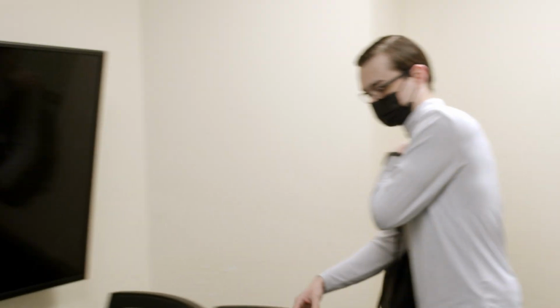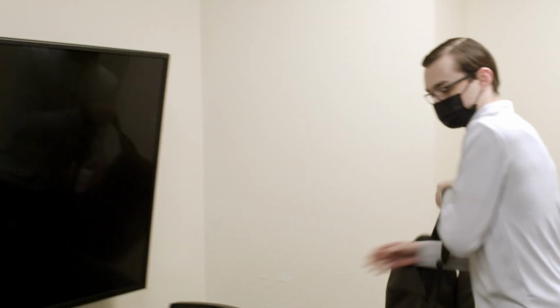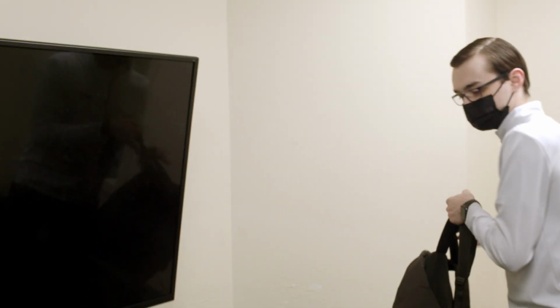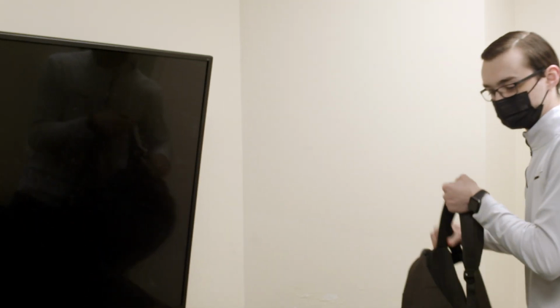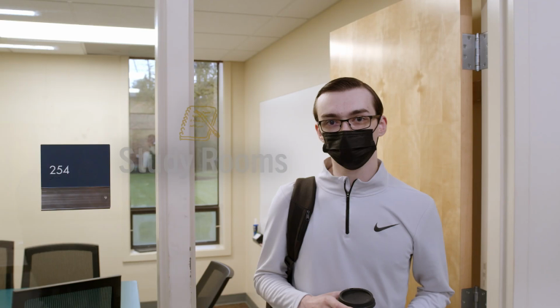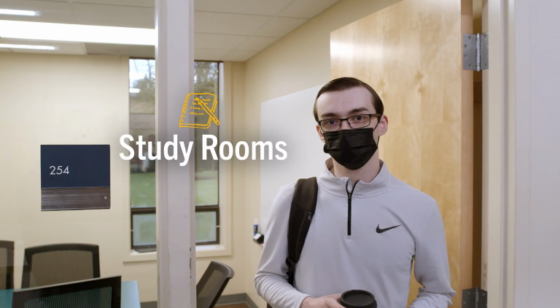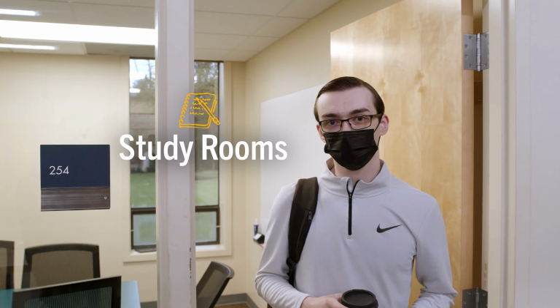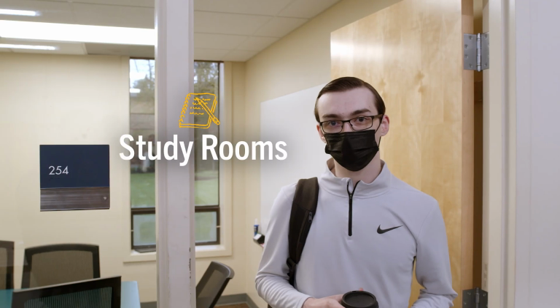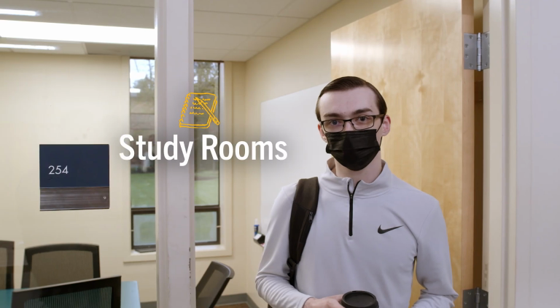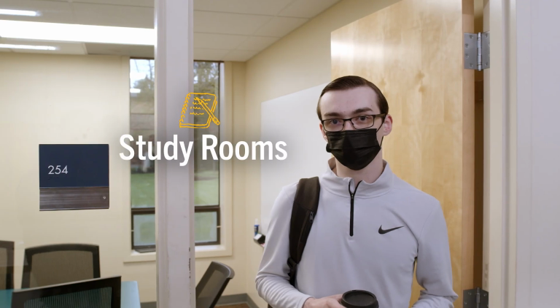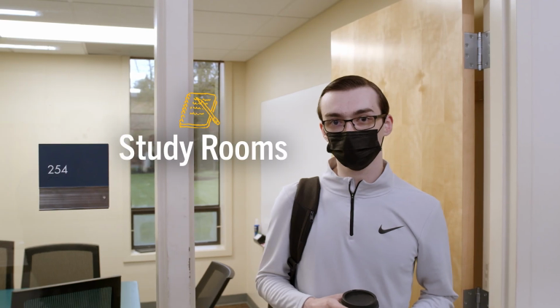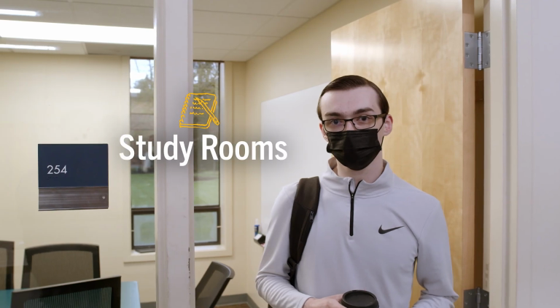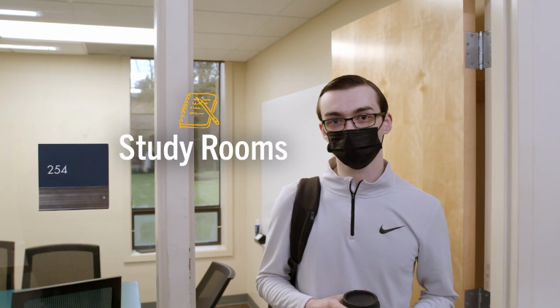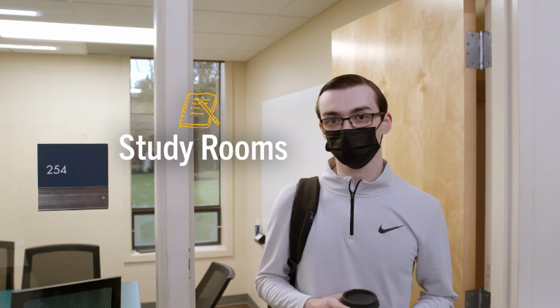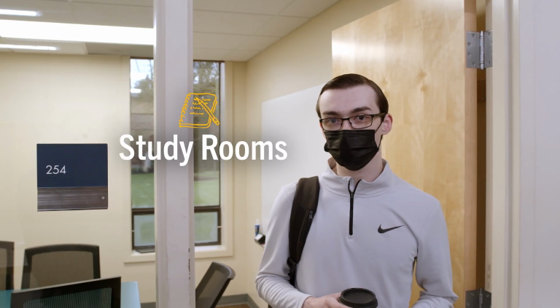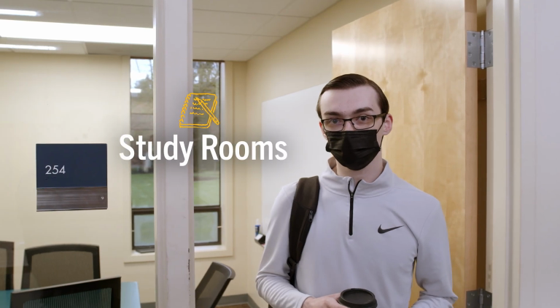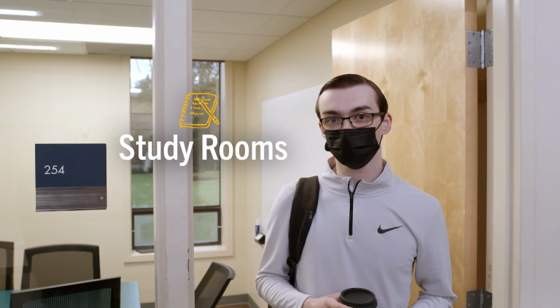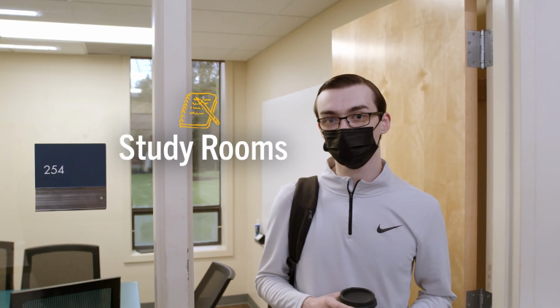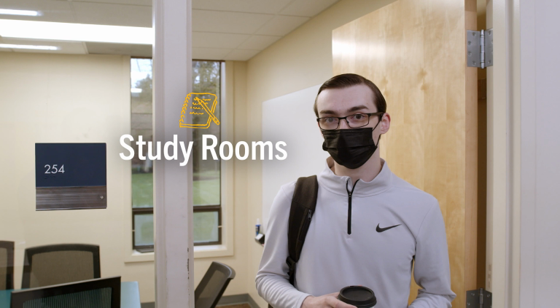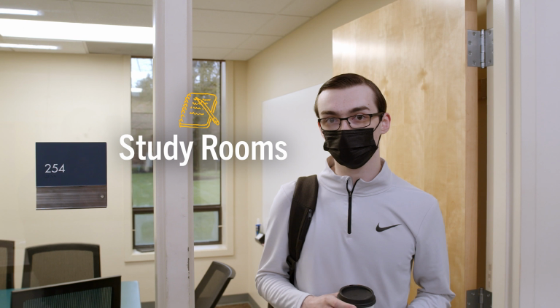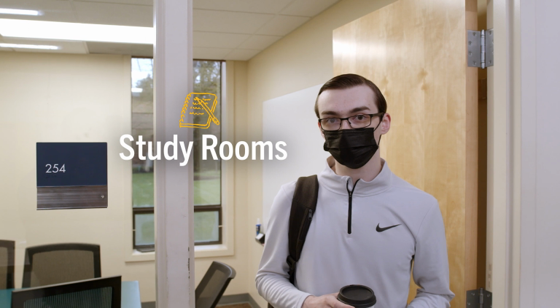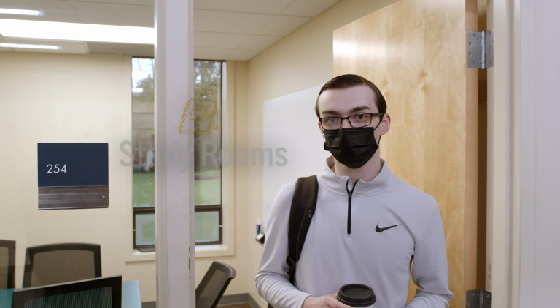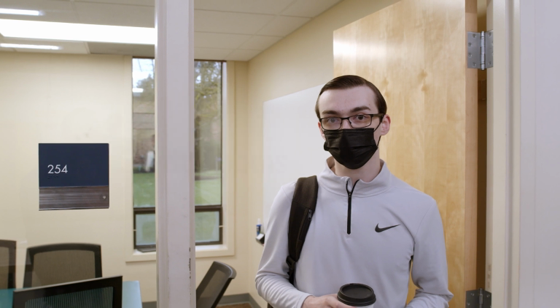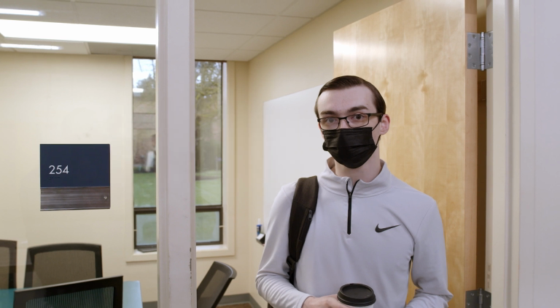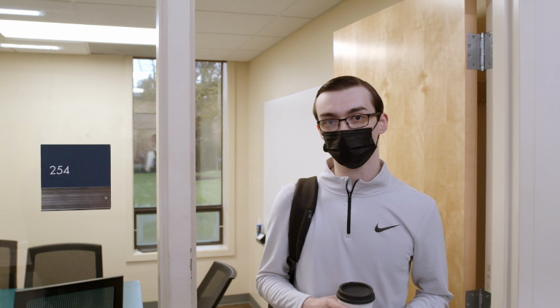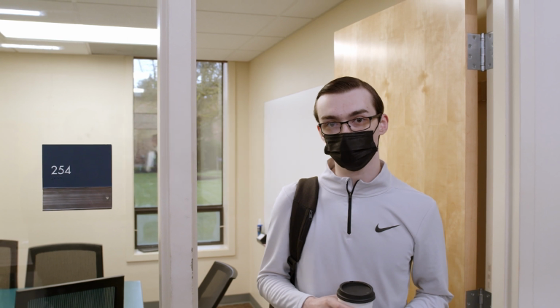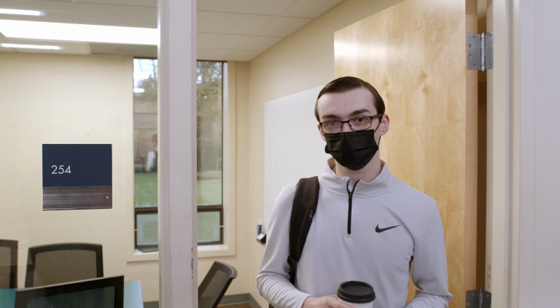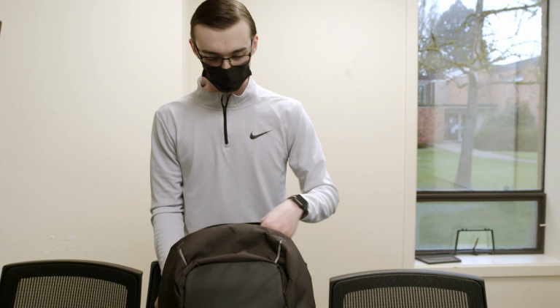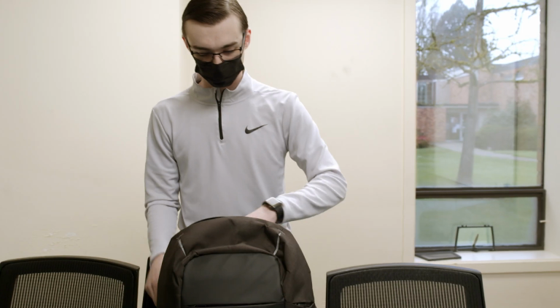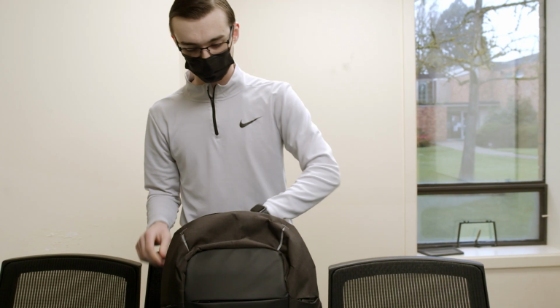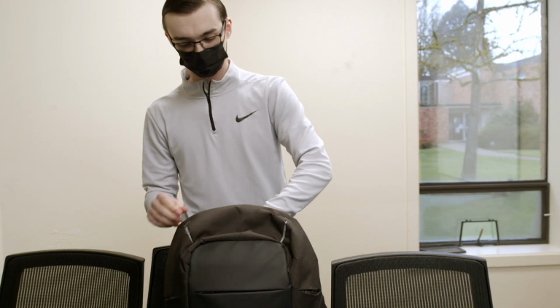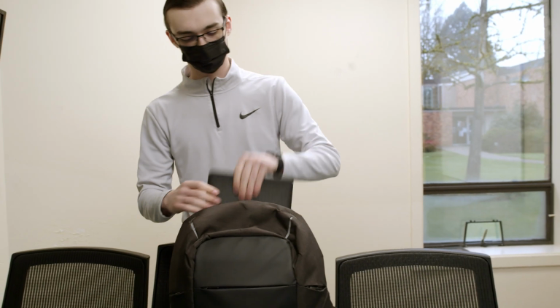This is one of the study rooms in the Maker Hub. This is a great place for senior design meetings, as well as other group projects and a great place to do homework.